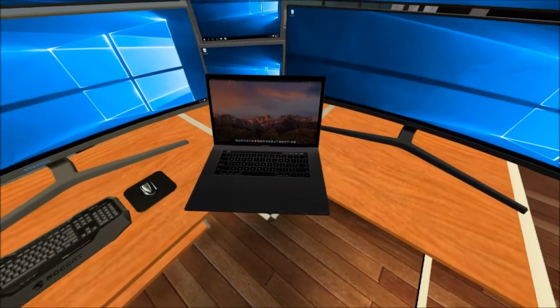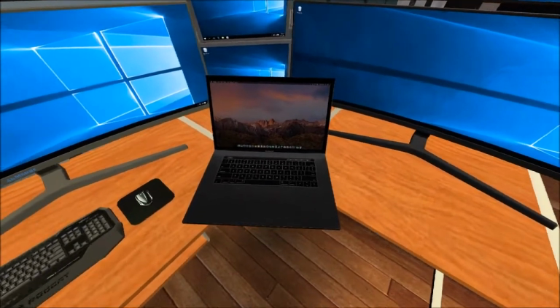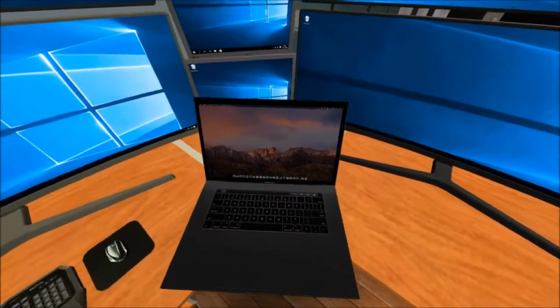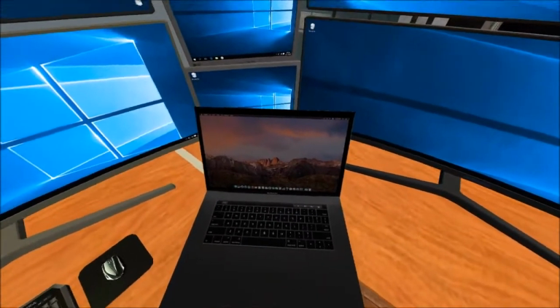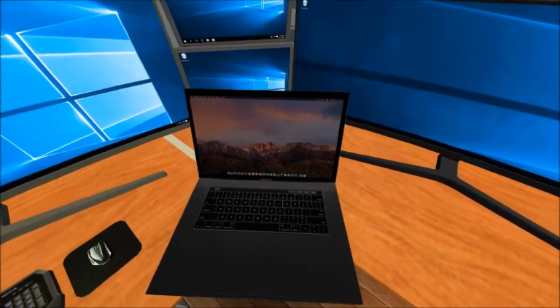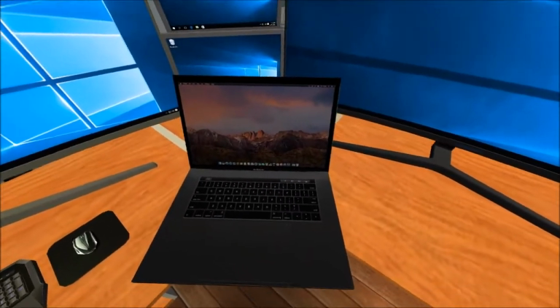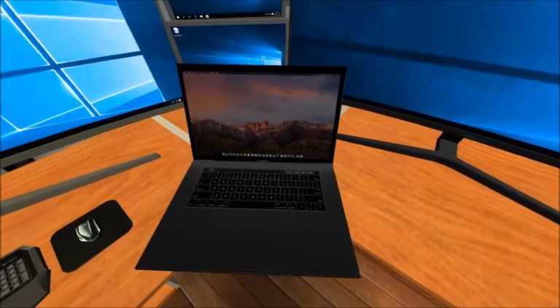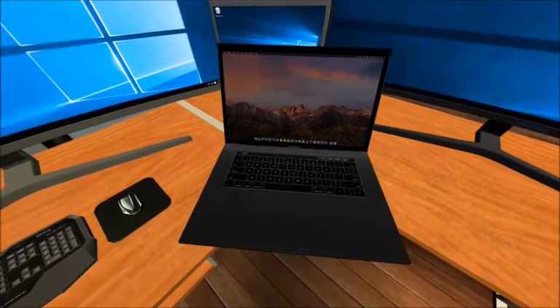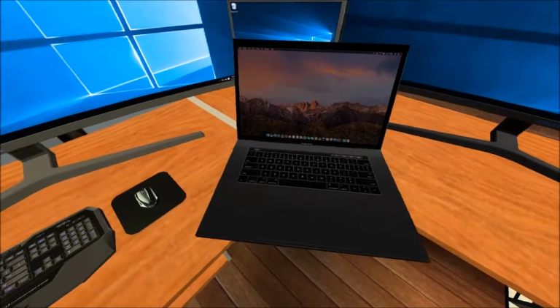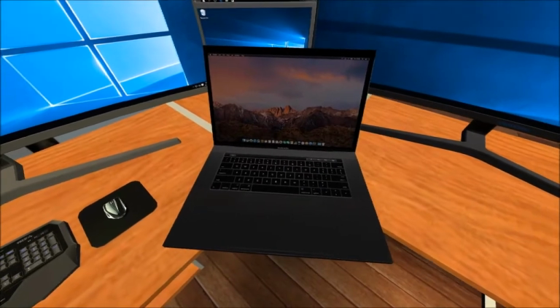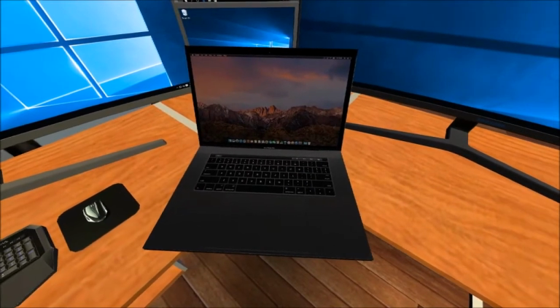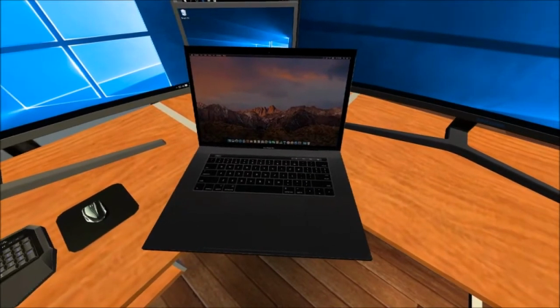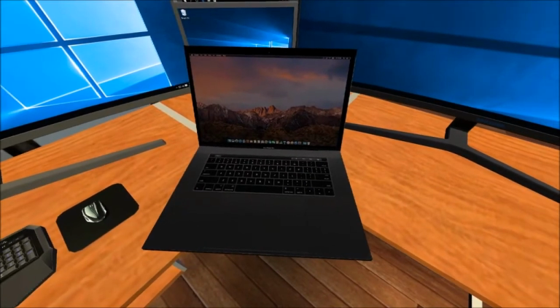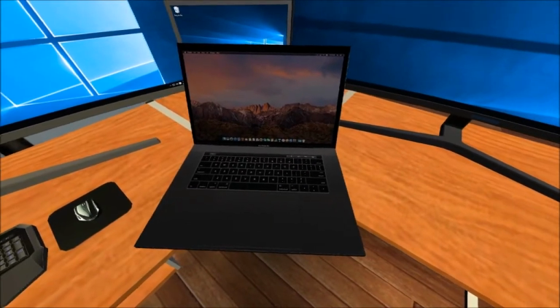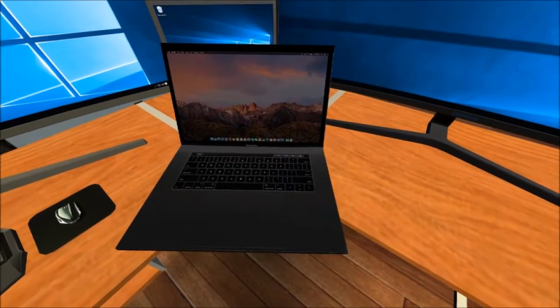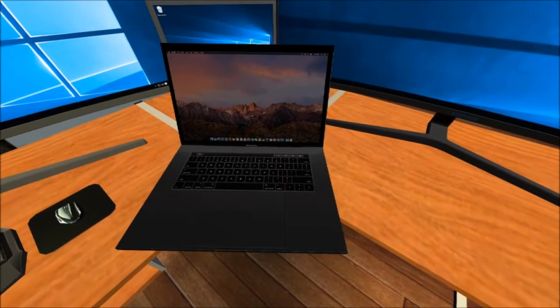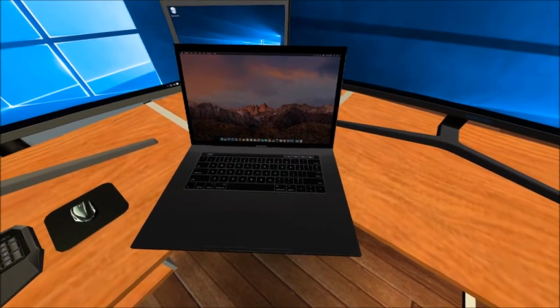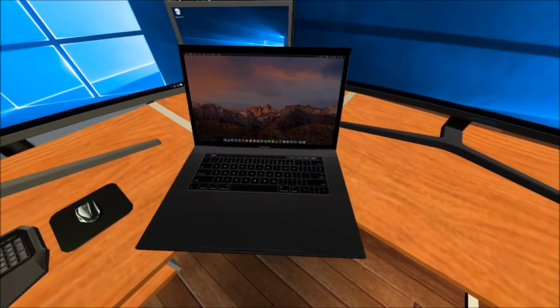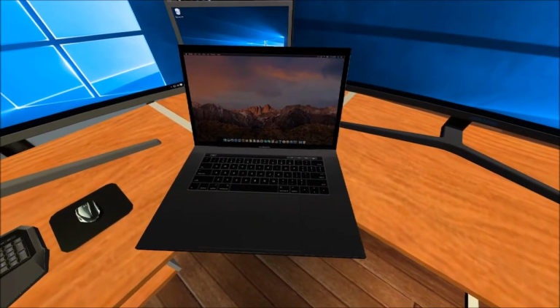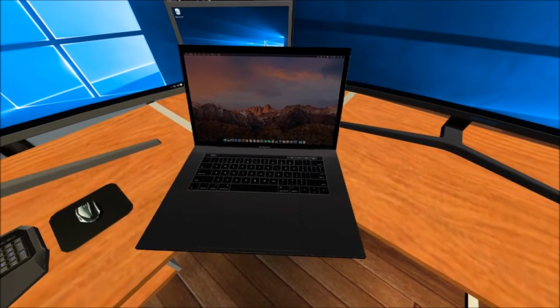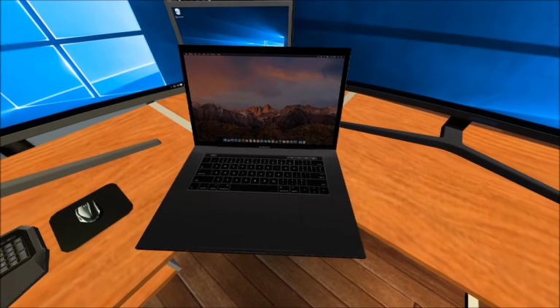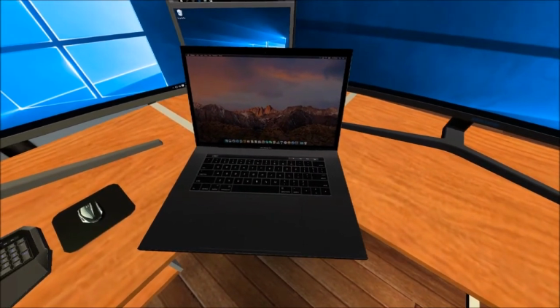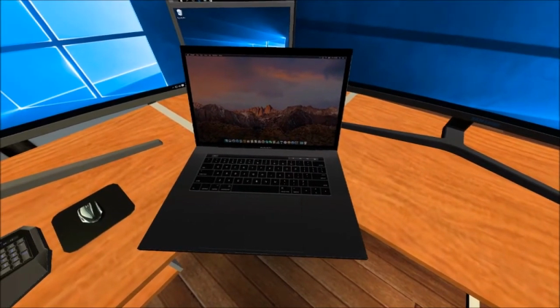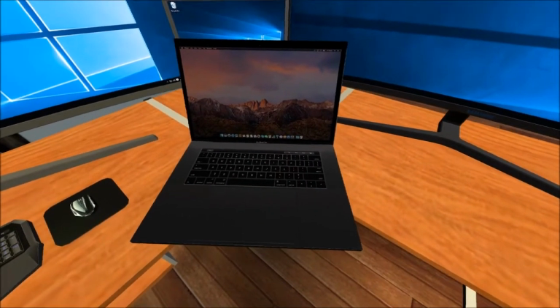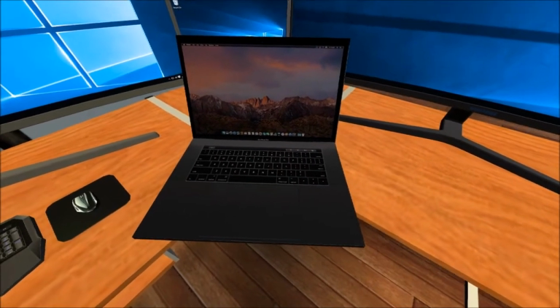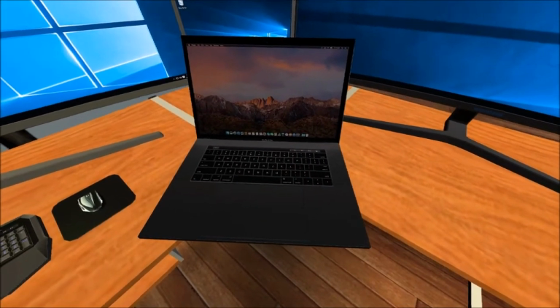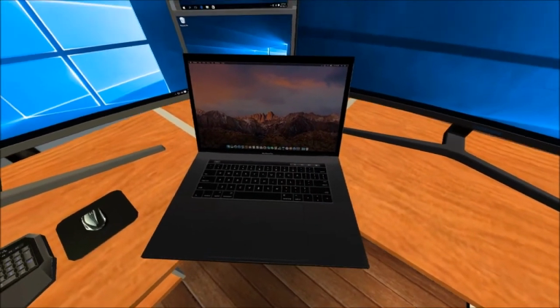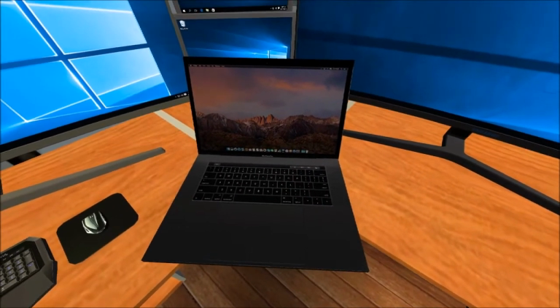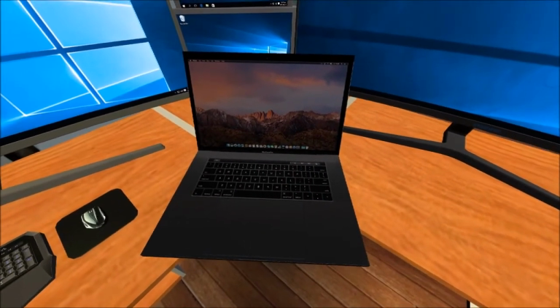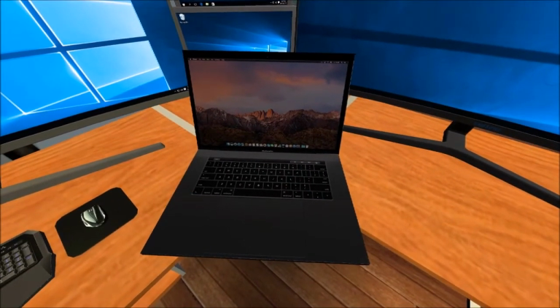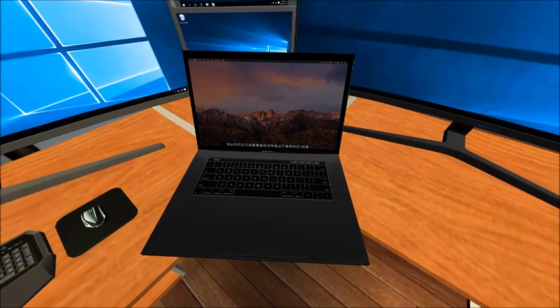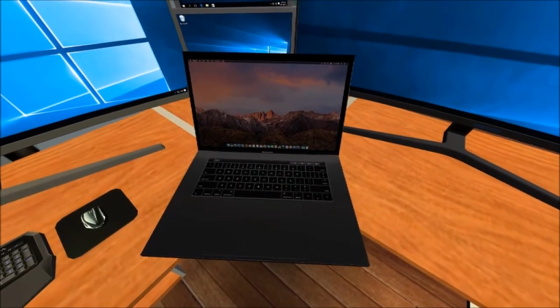Okay, here is the brand new MacBook. I ordered it in space grey because I thought it looked cooler.